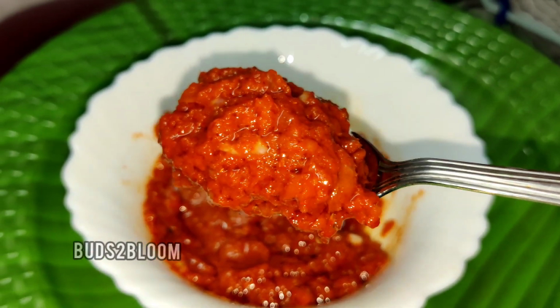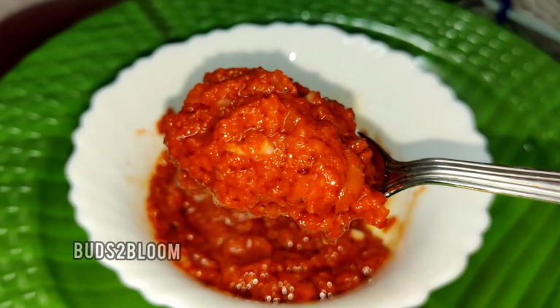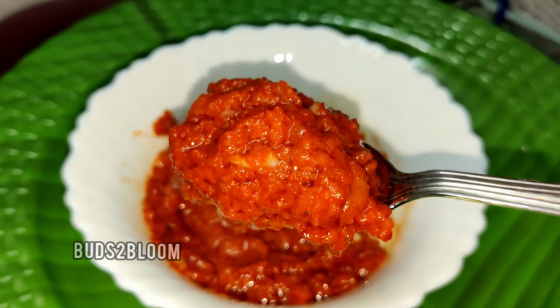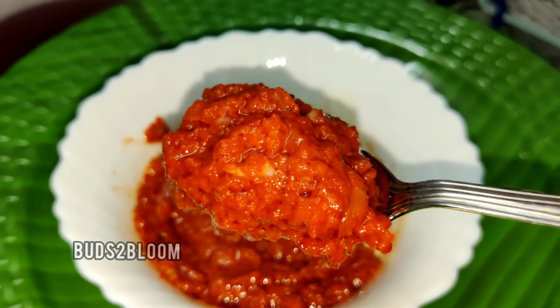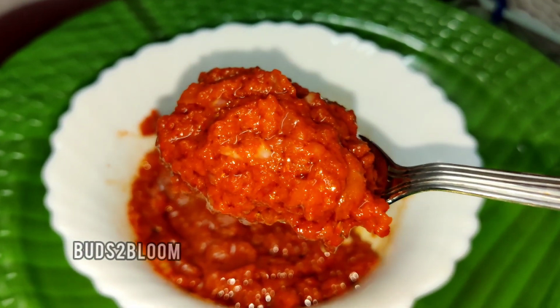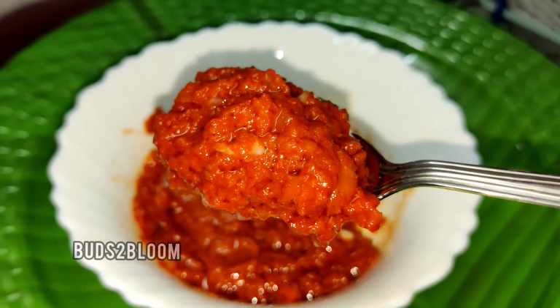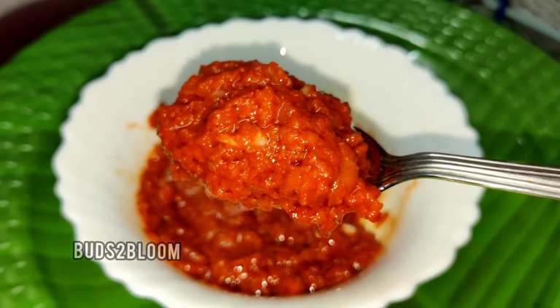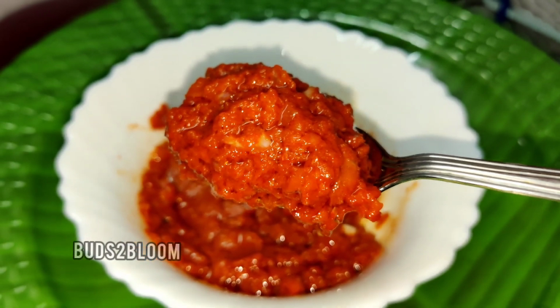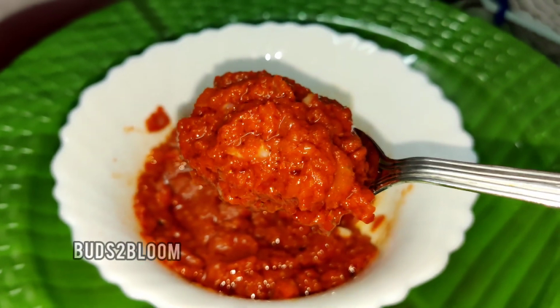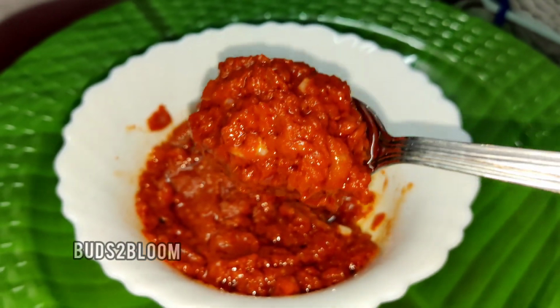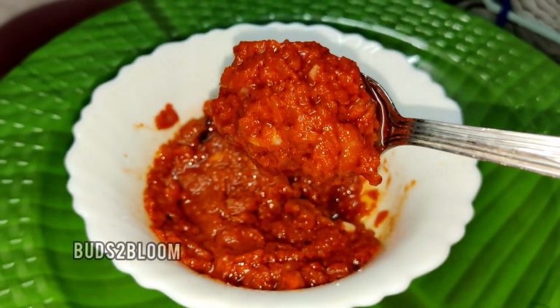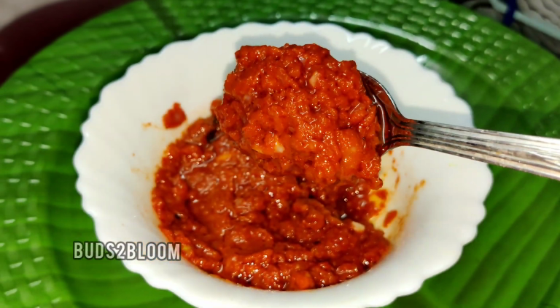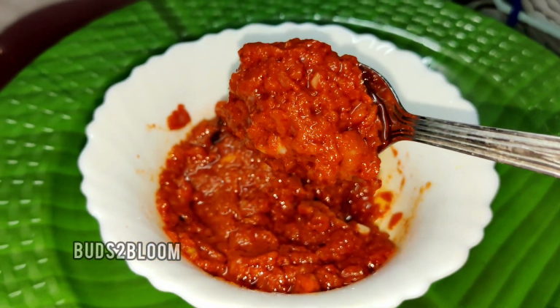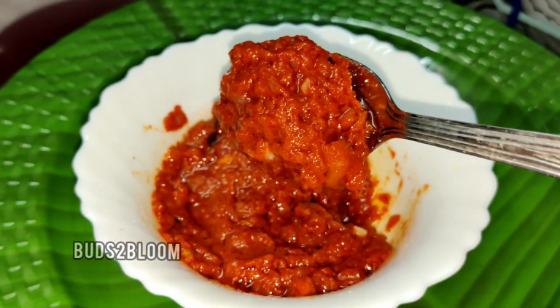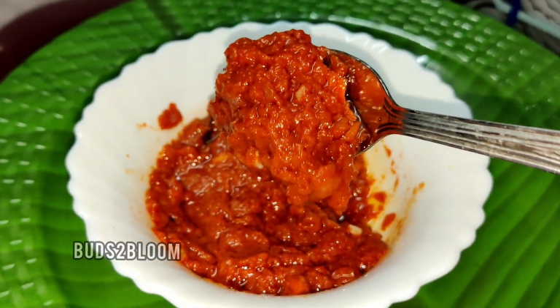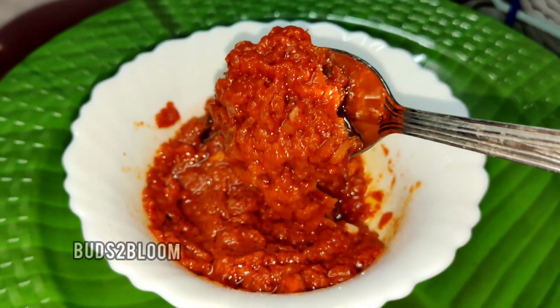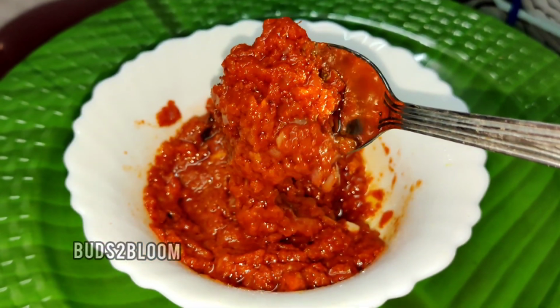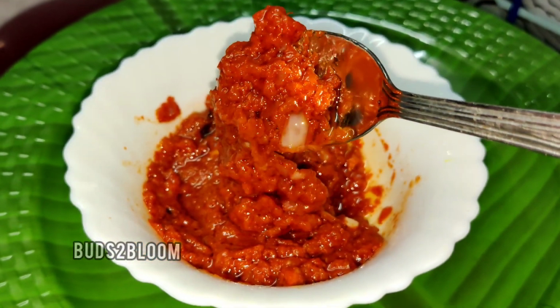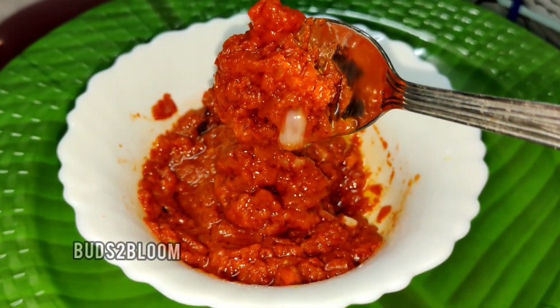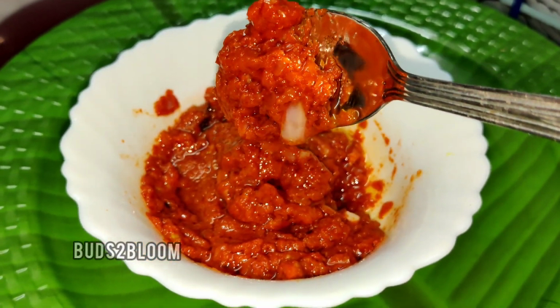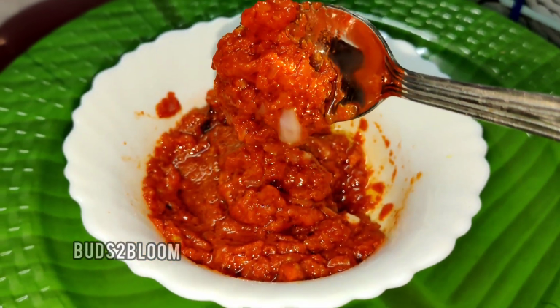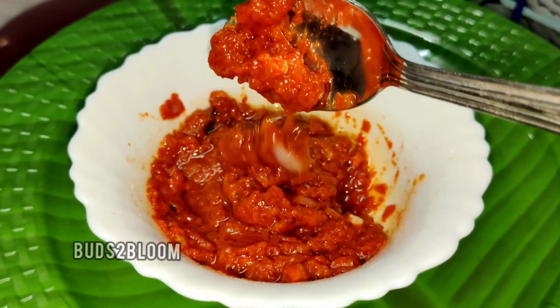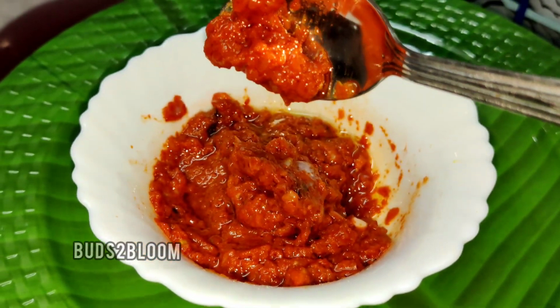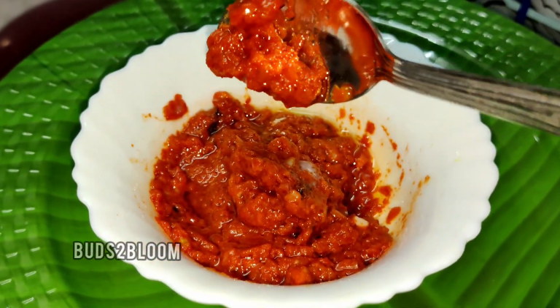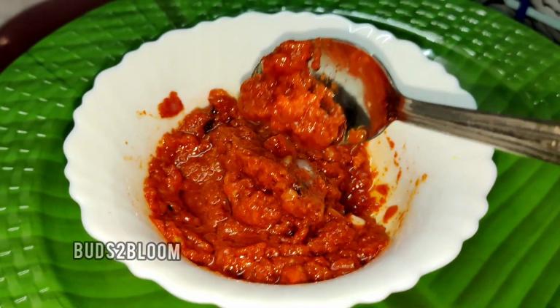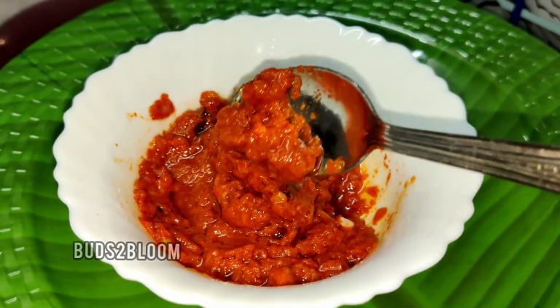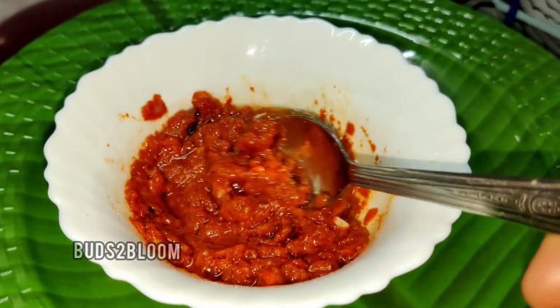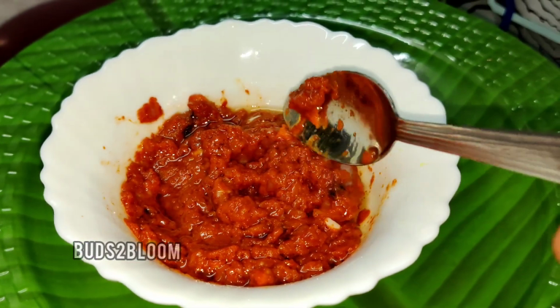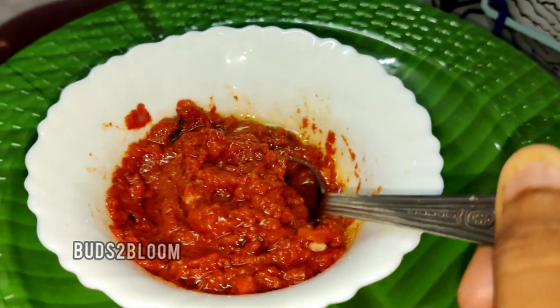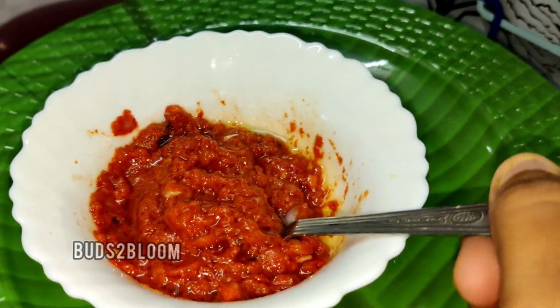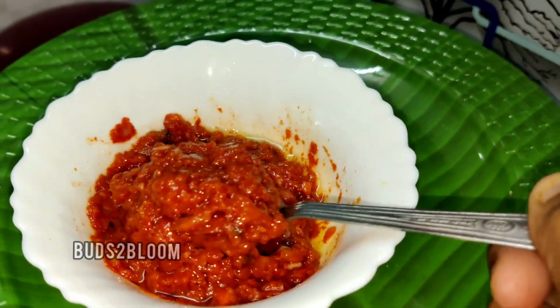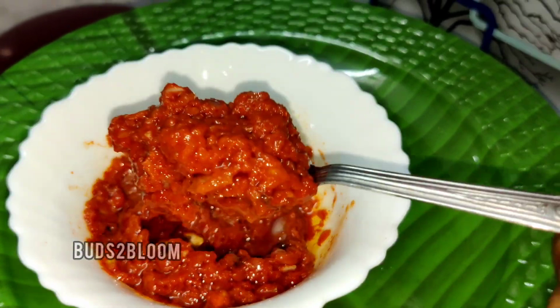You can eat idli, dosa, chapati, kuli, etc. What type of food are you going to eat?